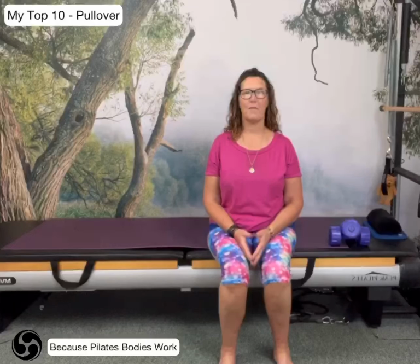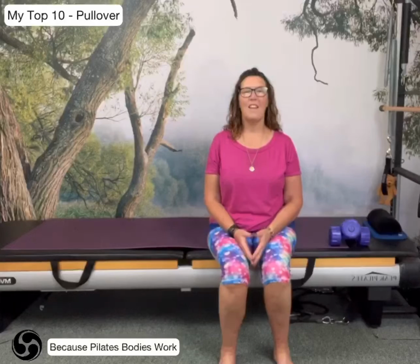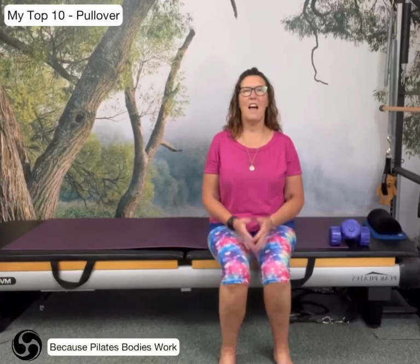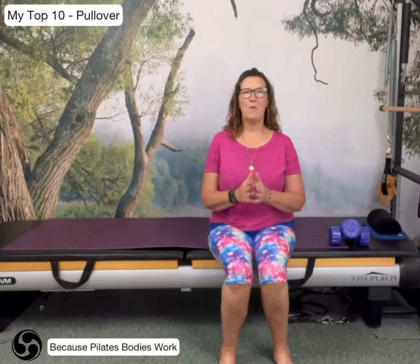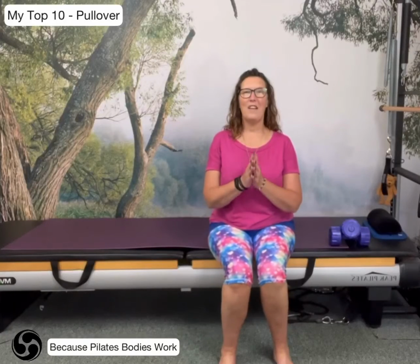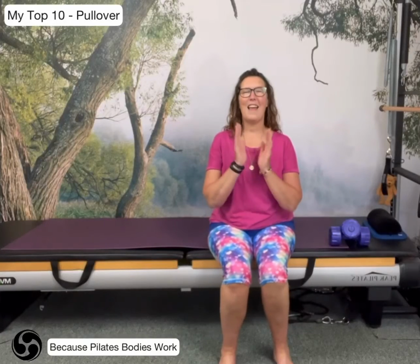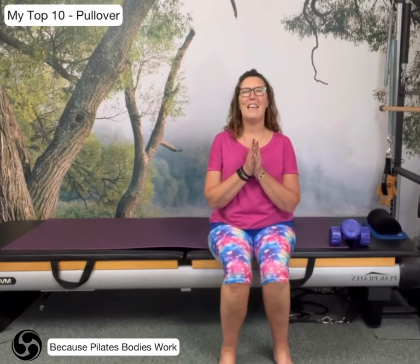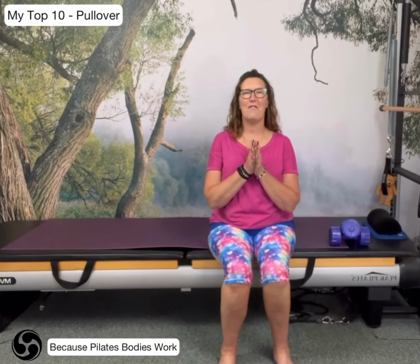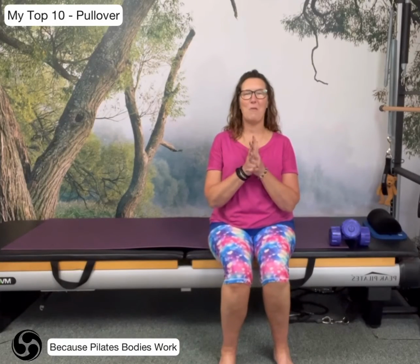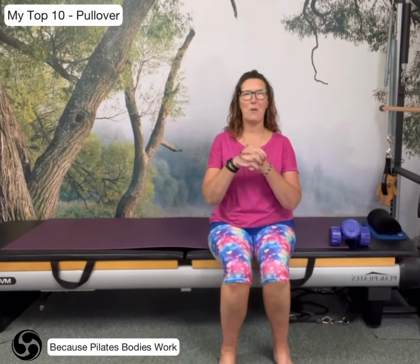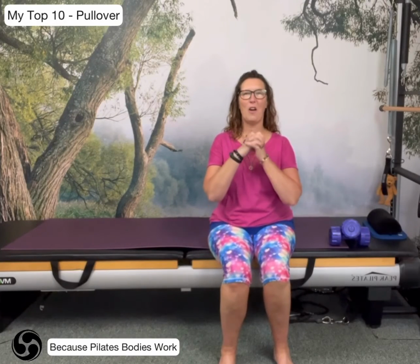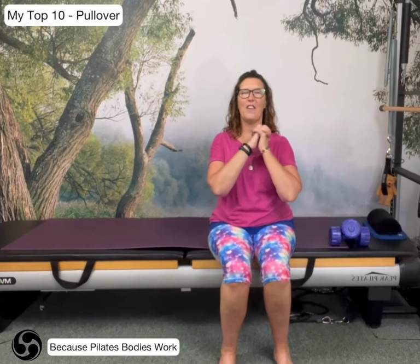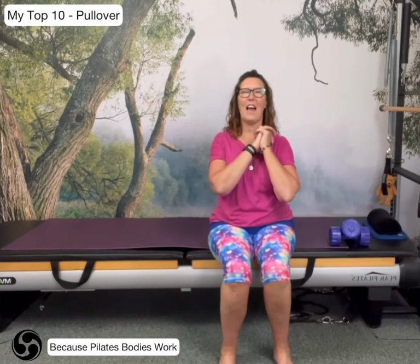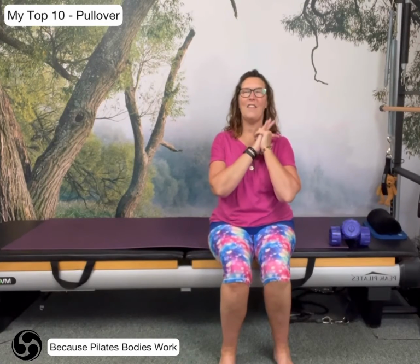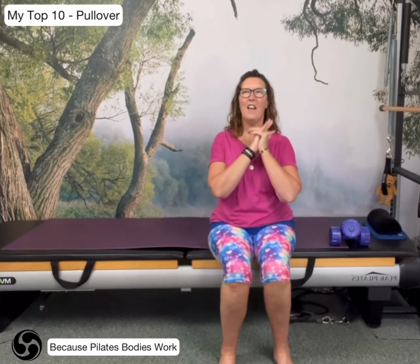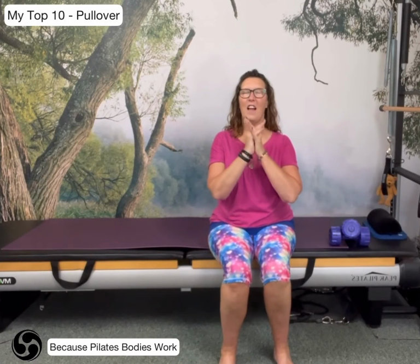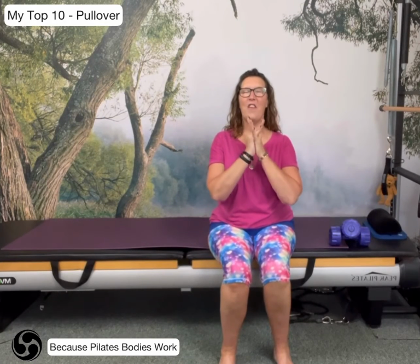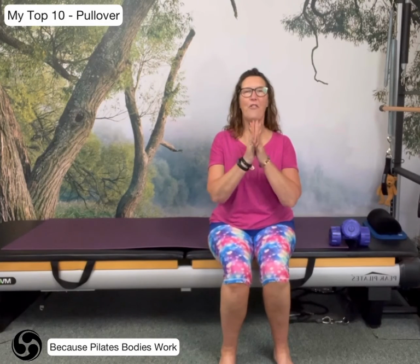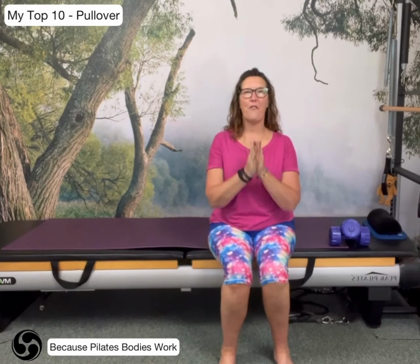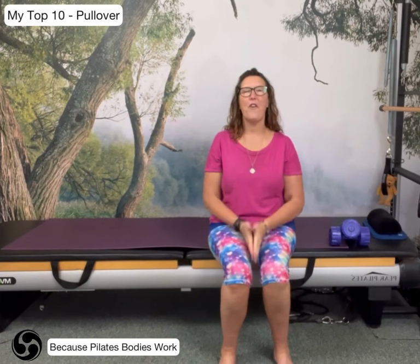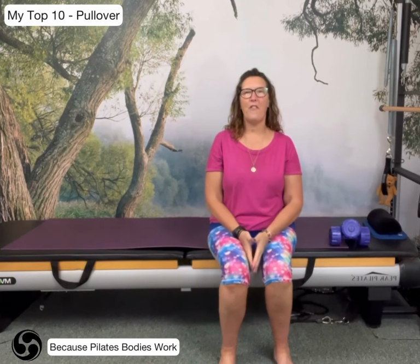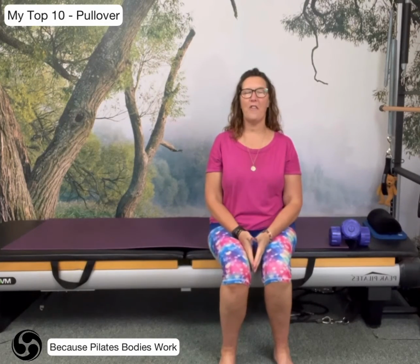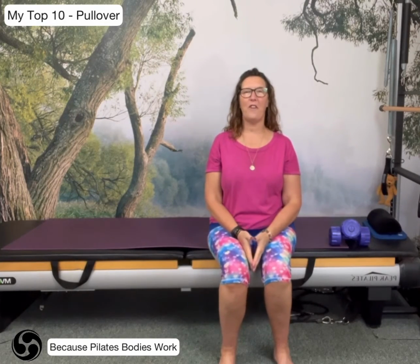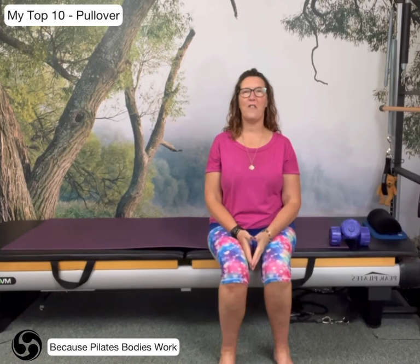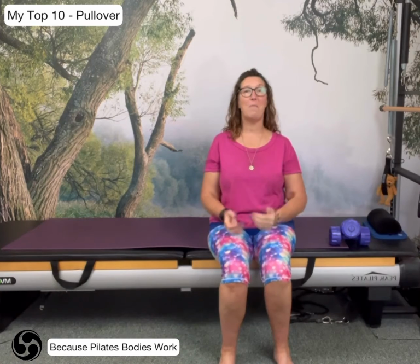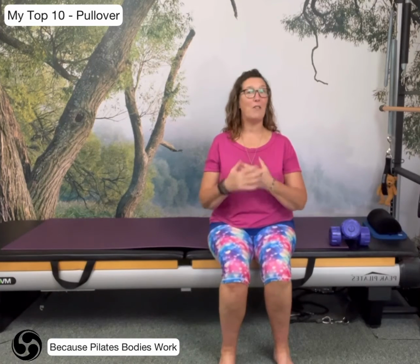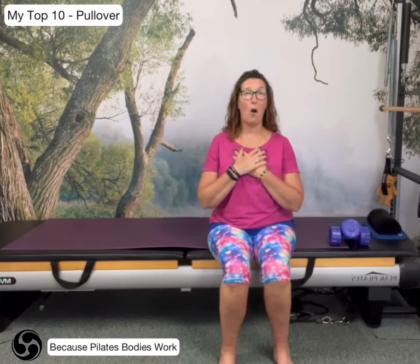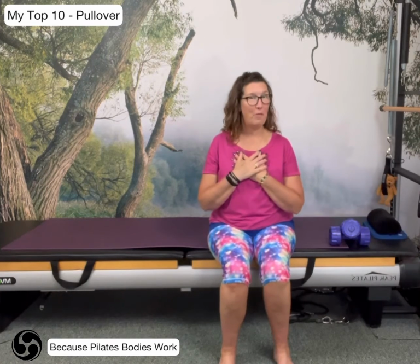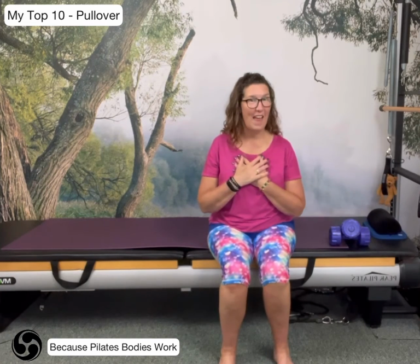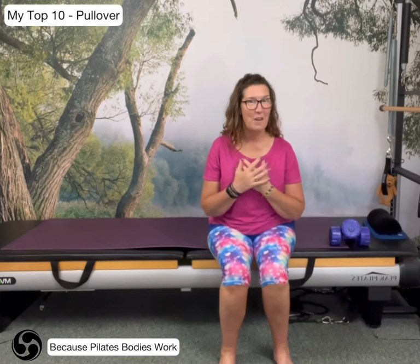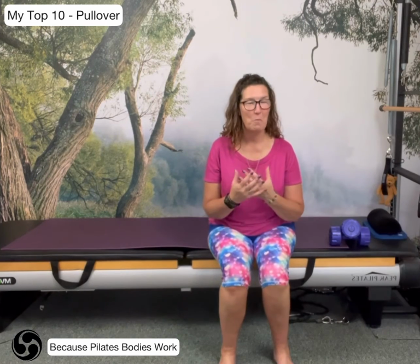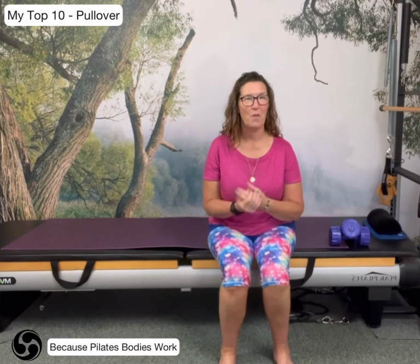Hi, everyone. It's Helen here from Bodywork Pilates, and this is the first in a series of my top 10 moves.